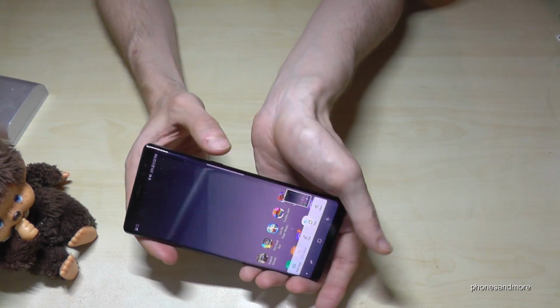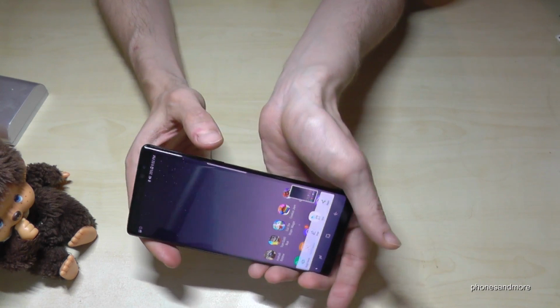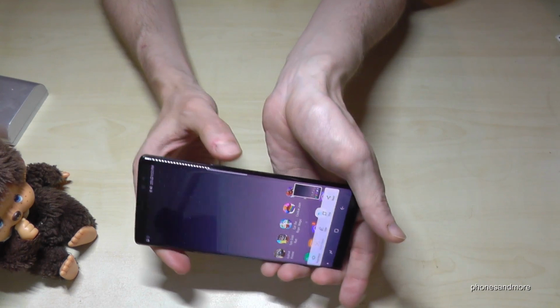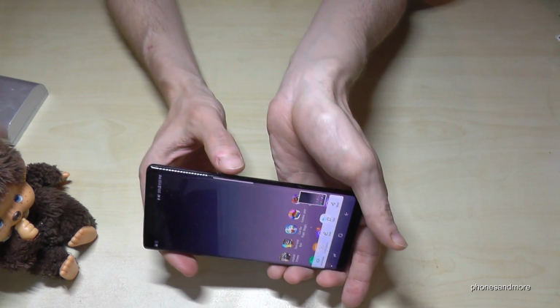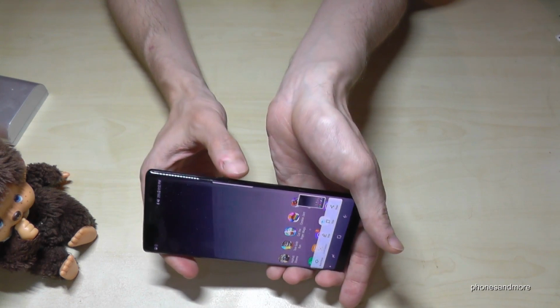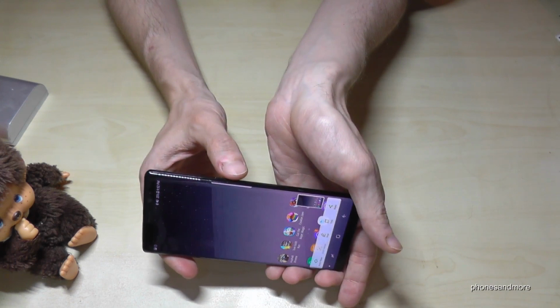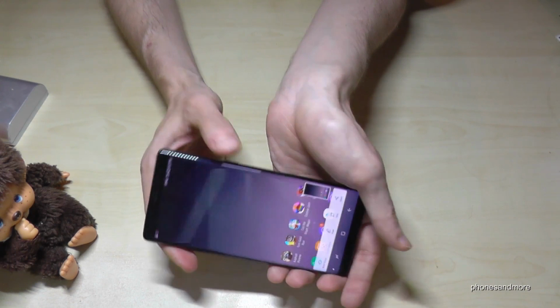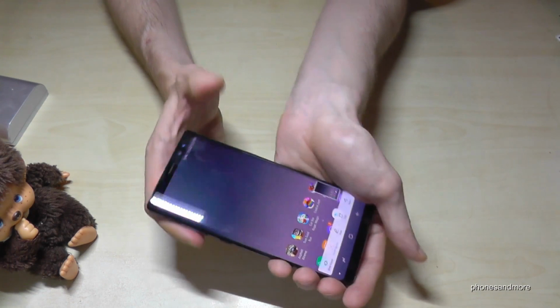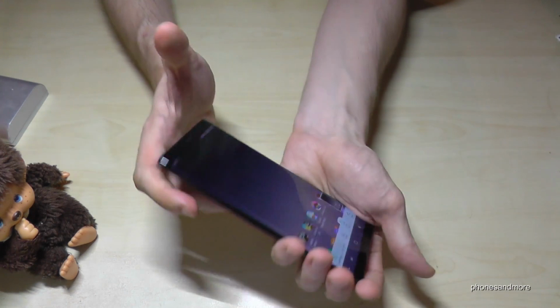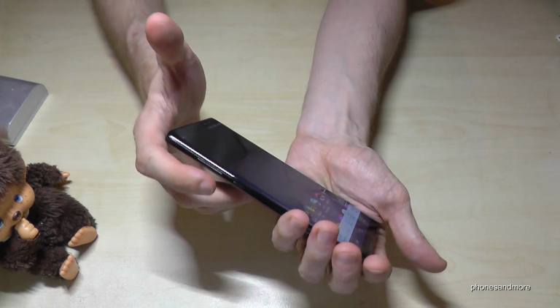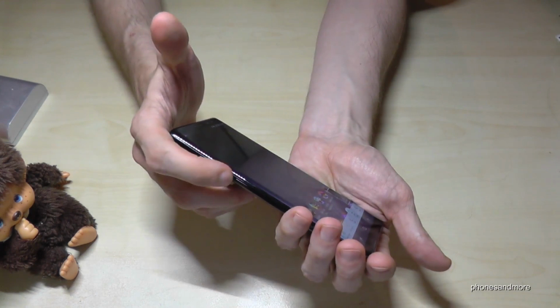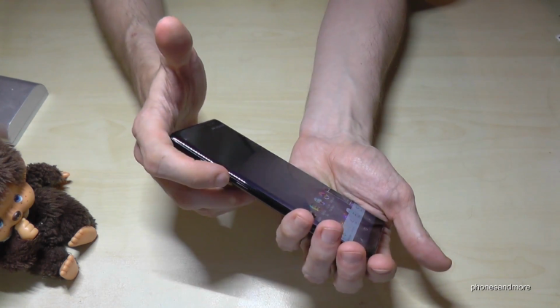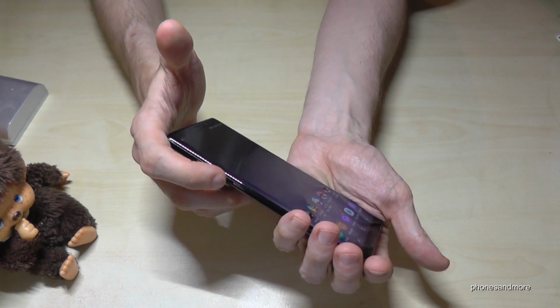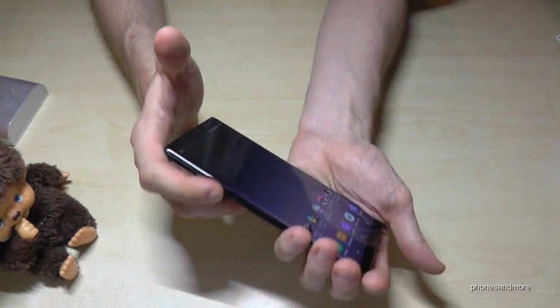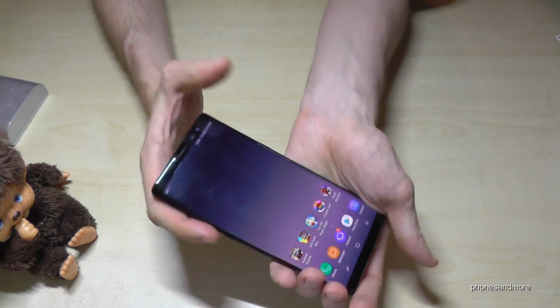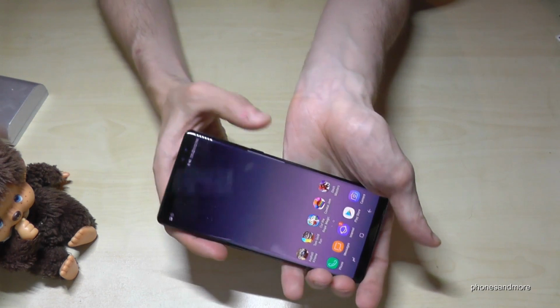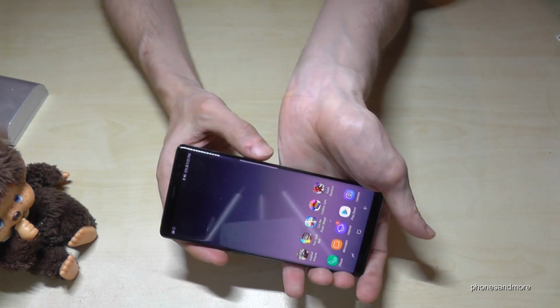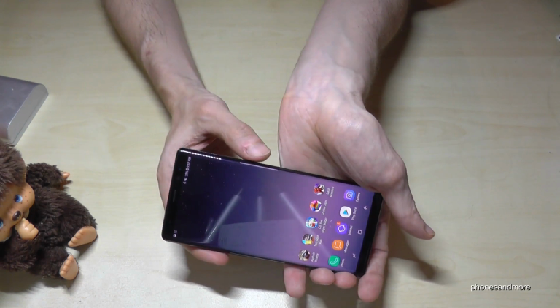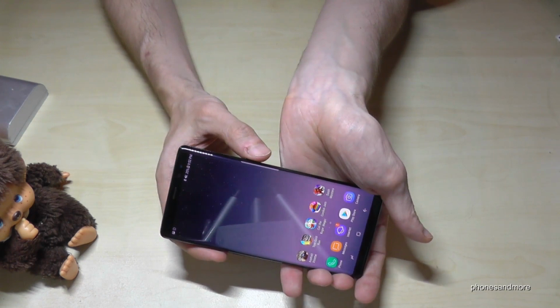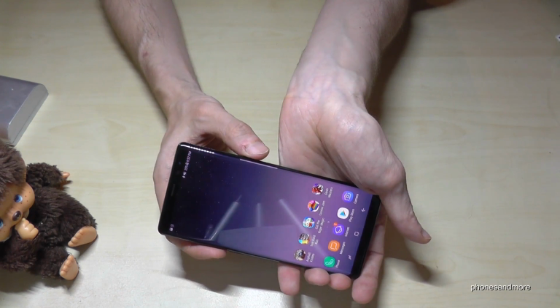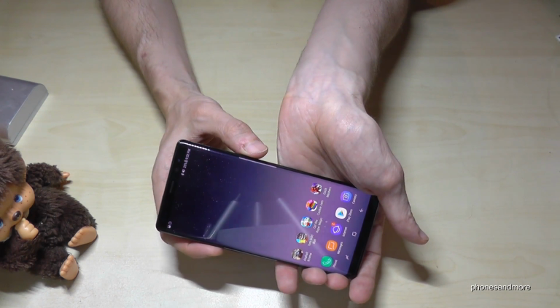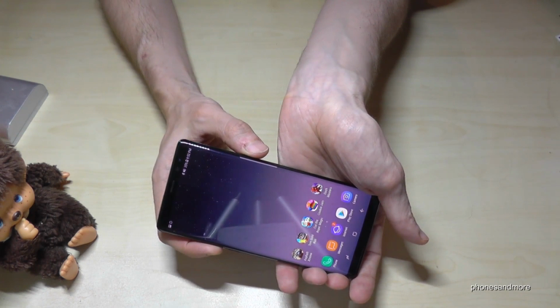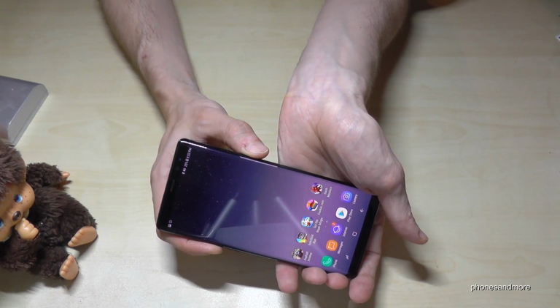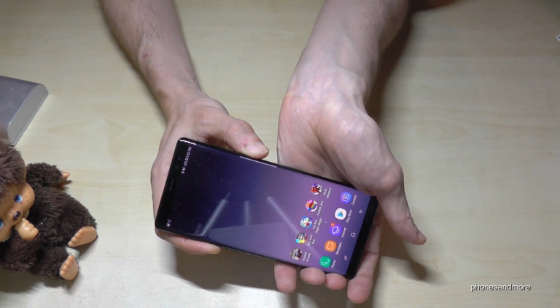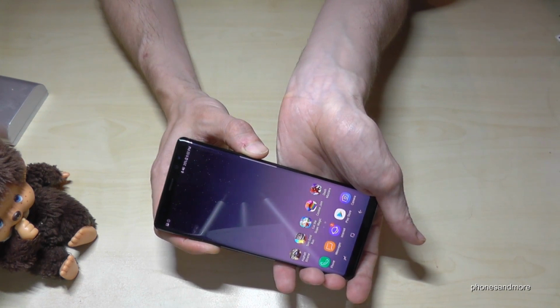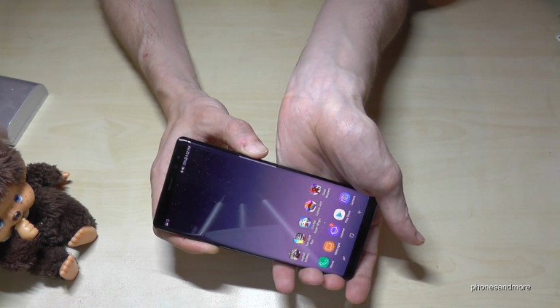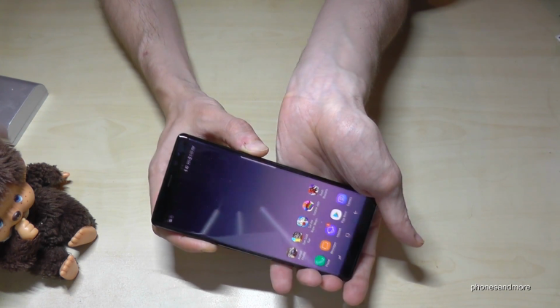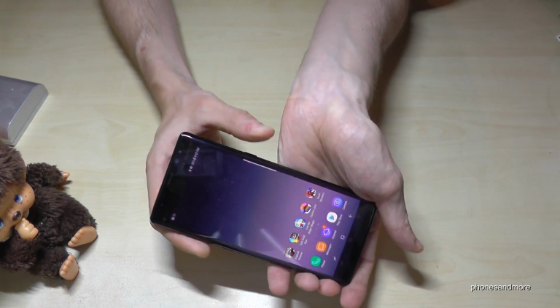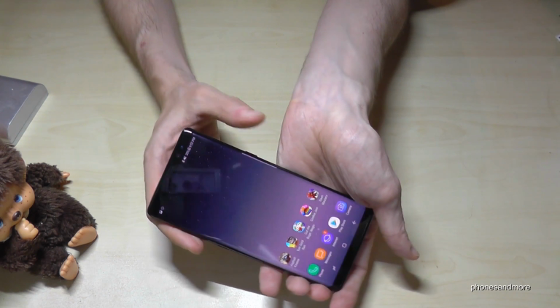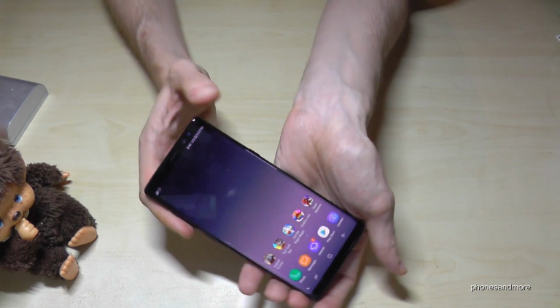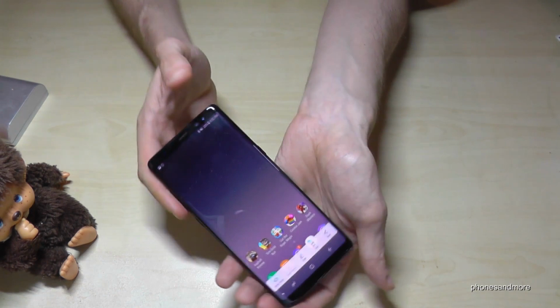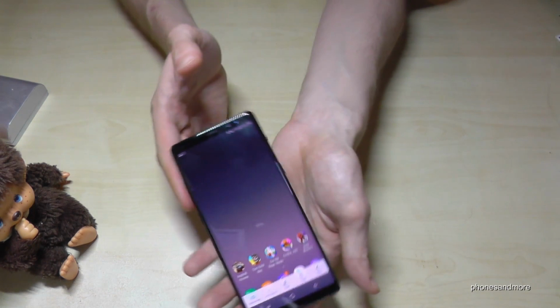One more time — the power button and the volume down button at the same time, and you have a screenshot.